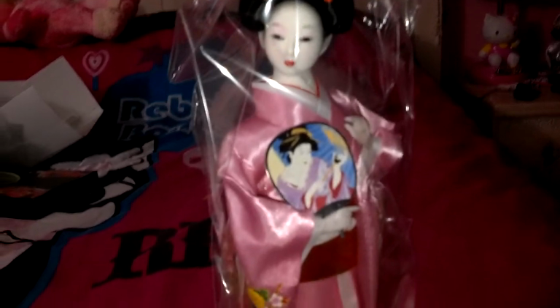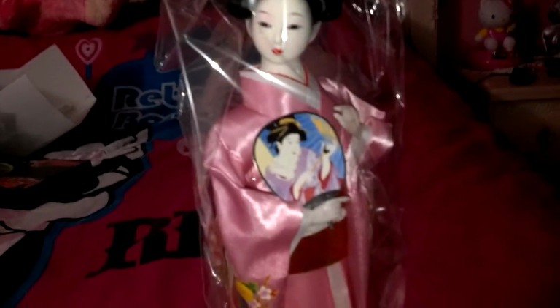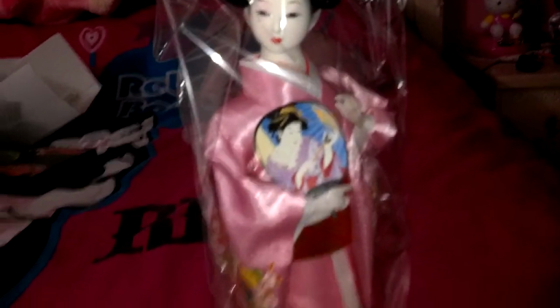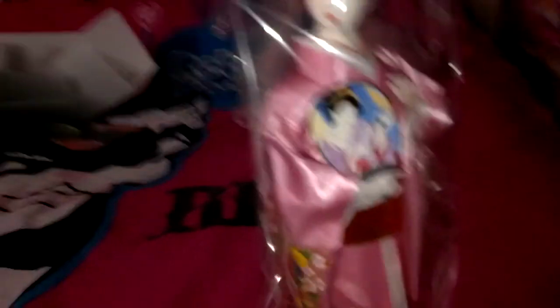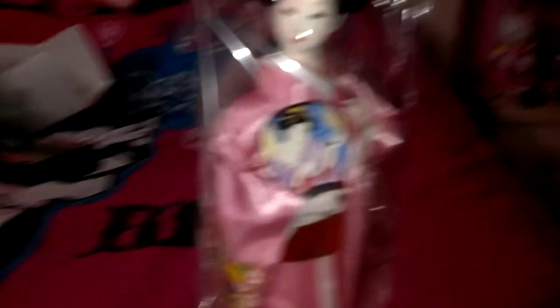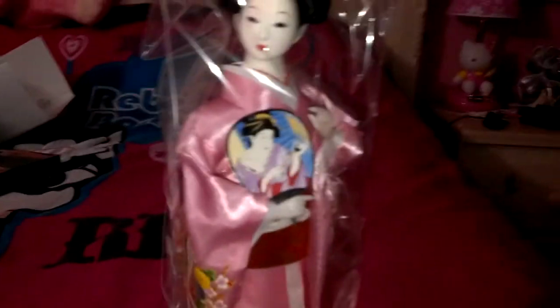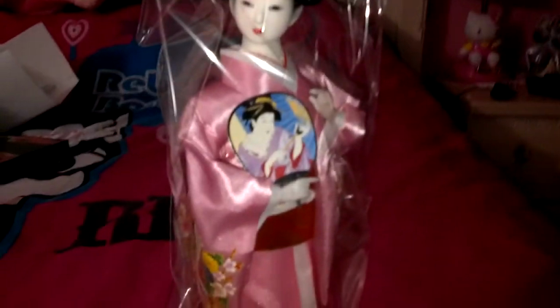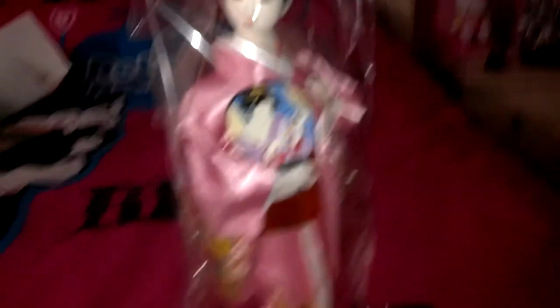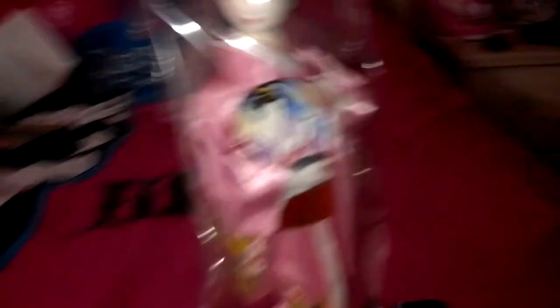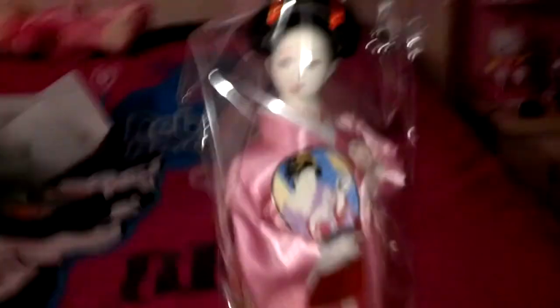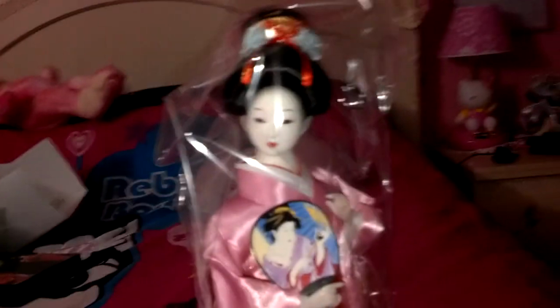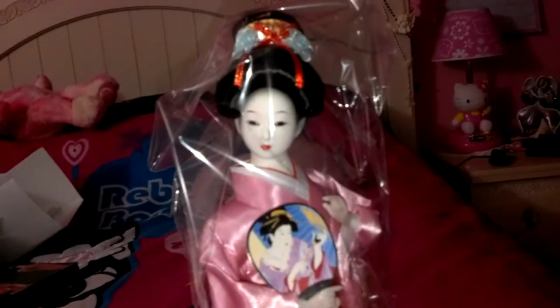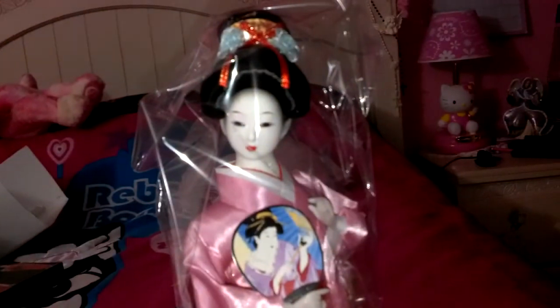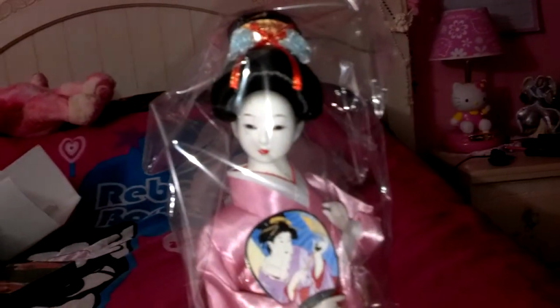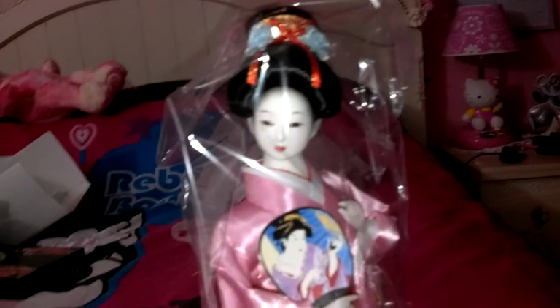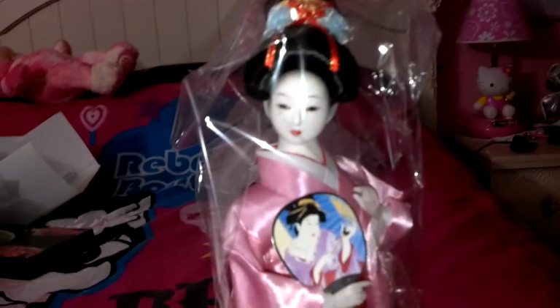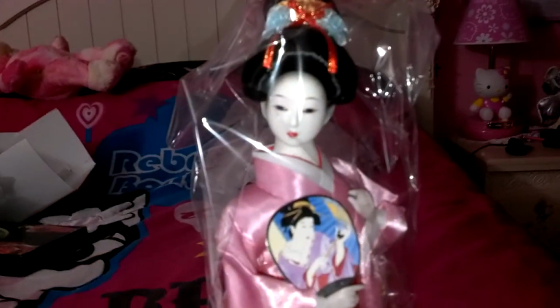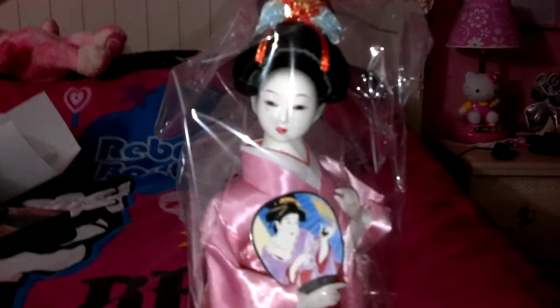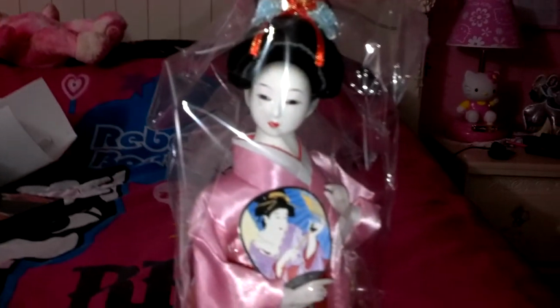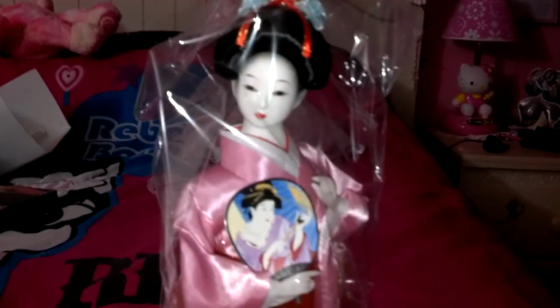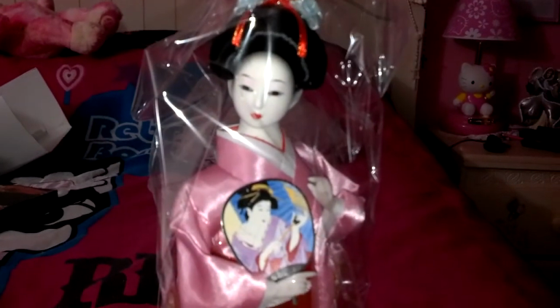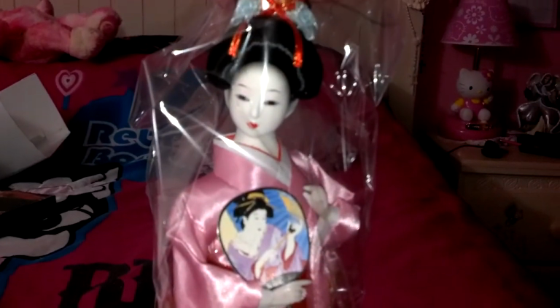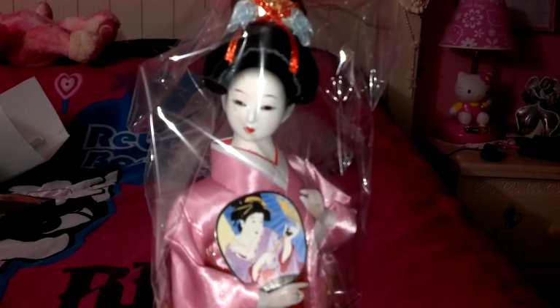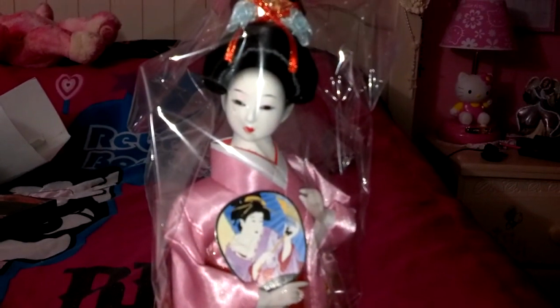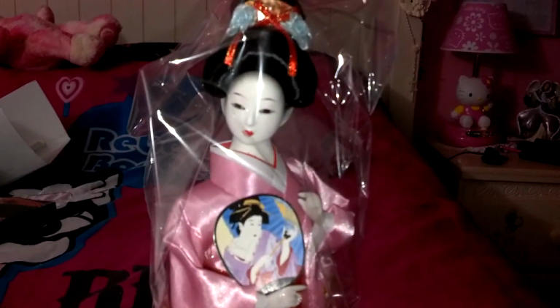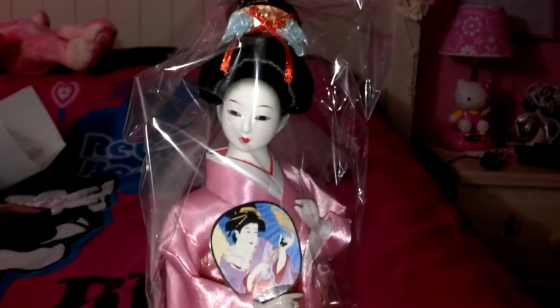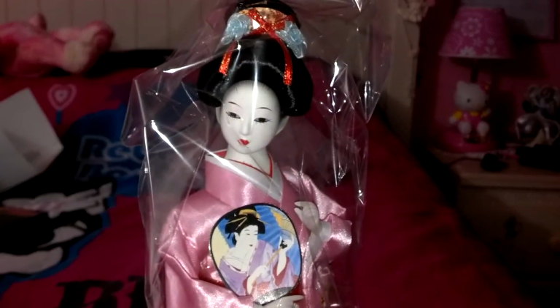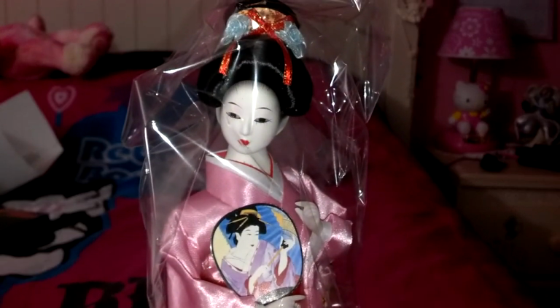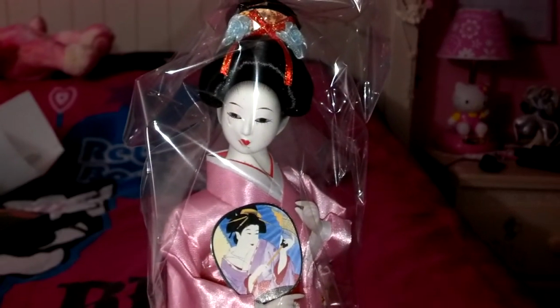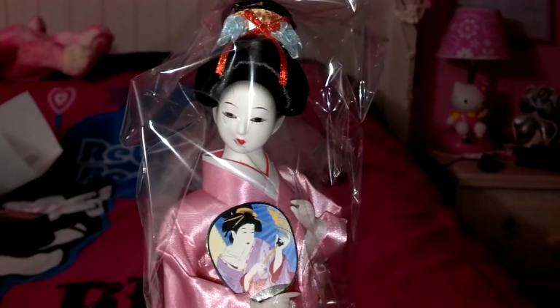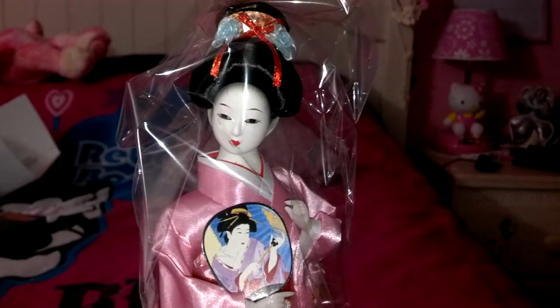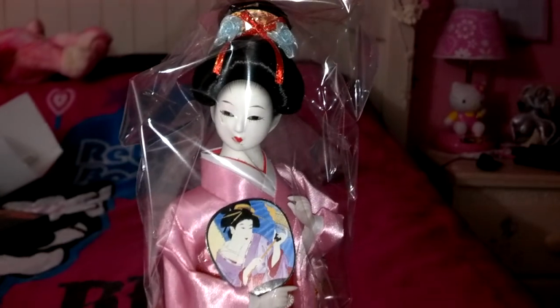So once again, thank you Mr. Kamilamil for helping me choose the name.